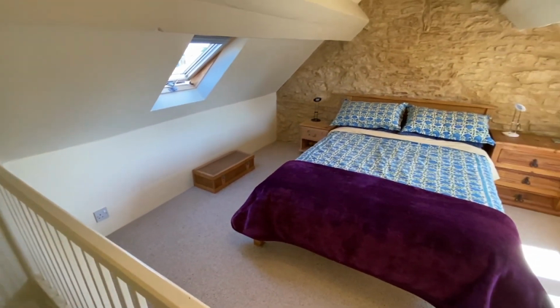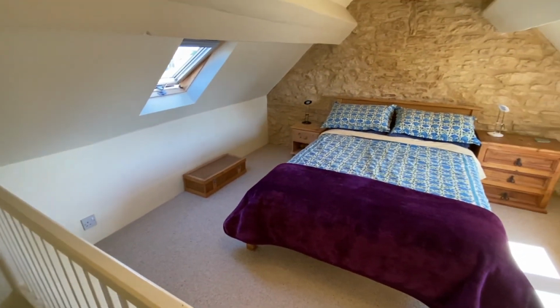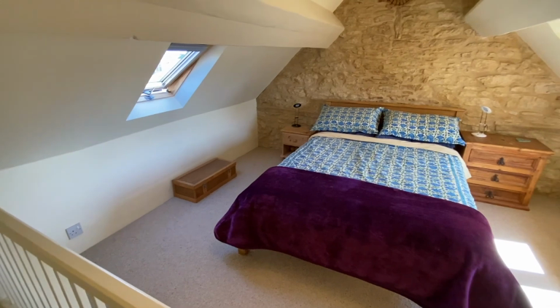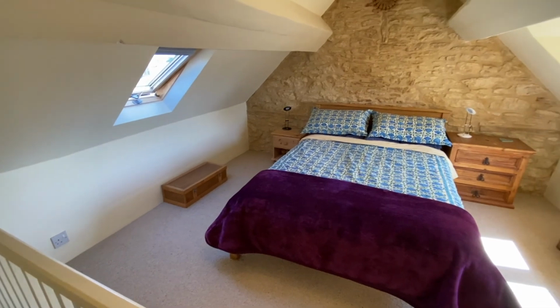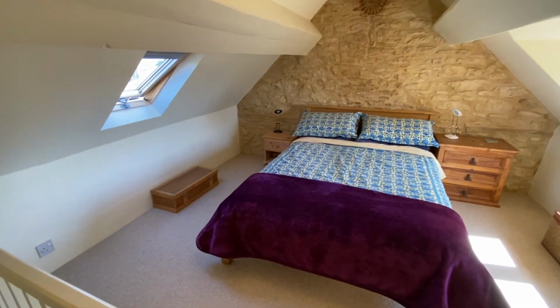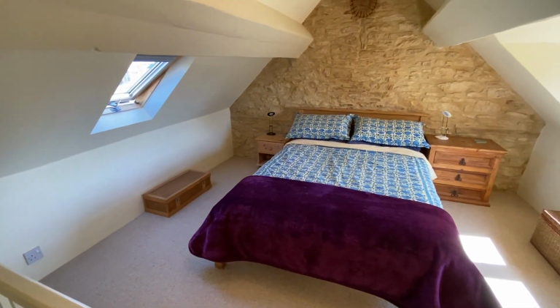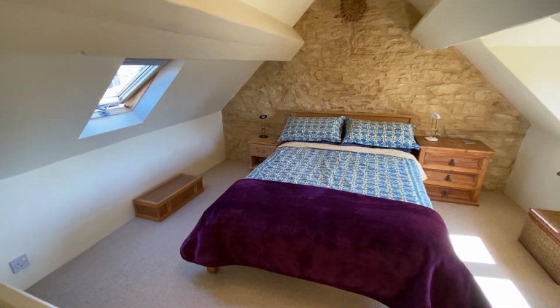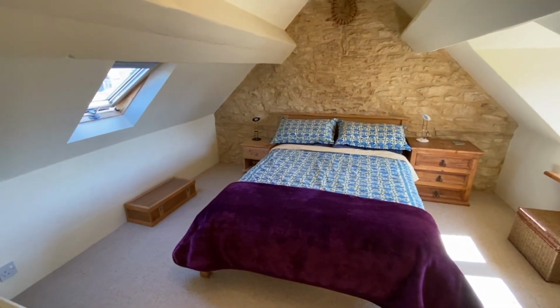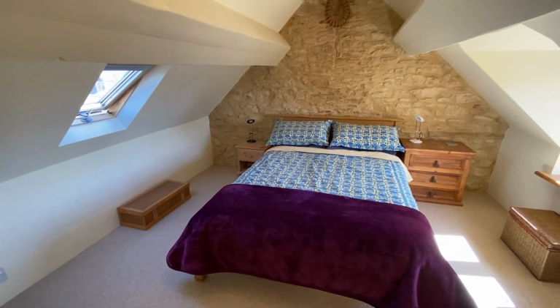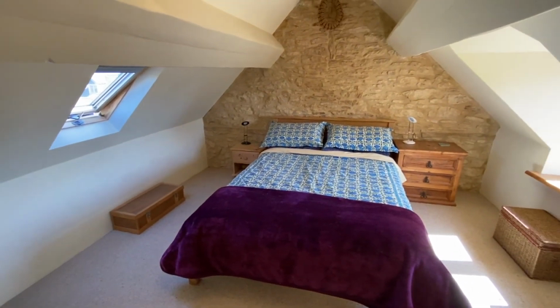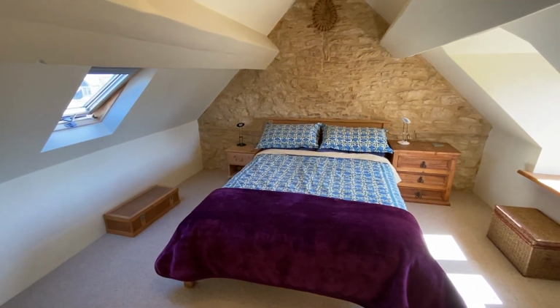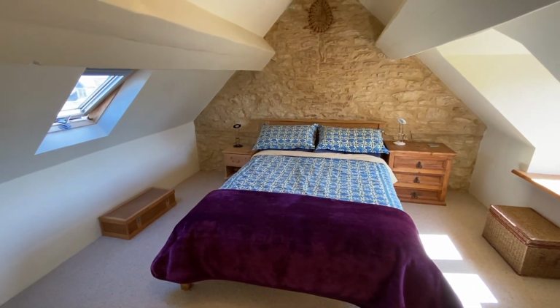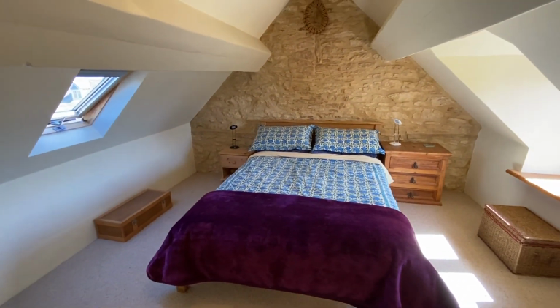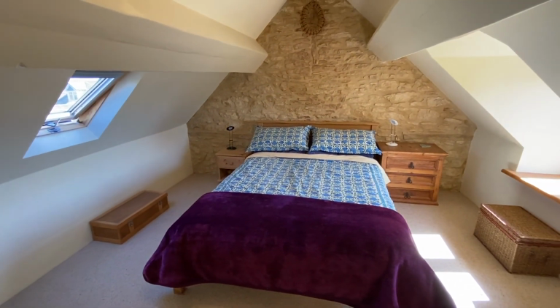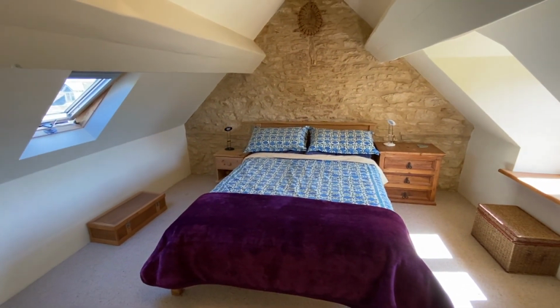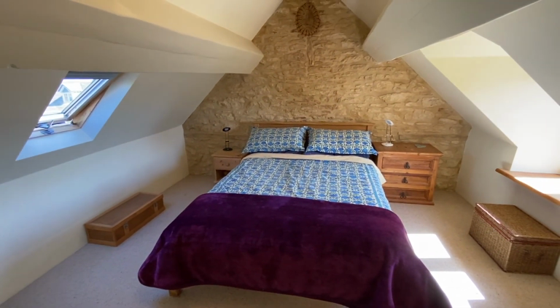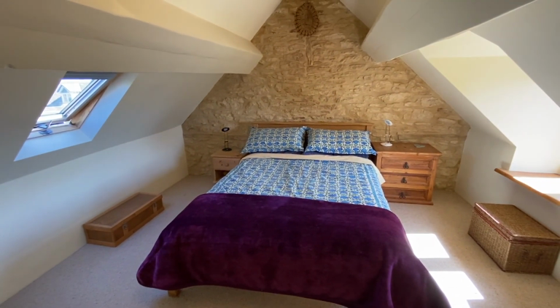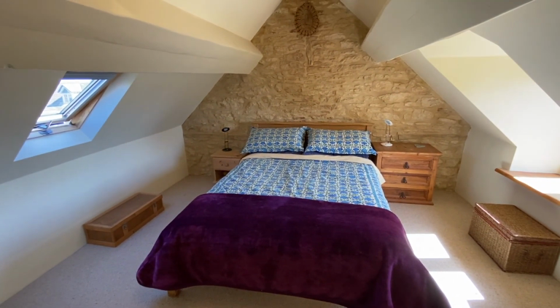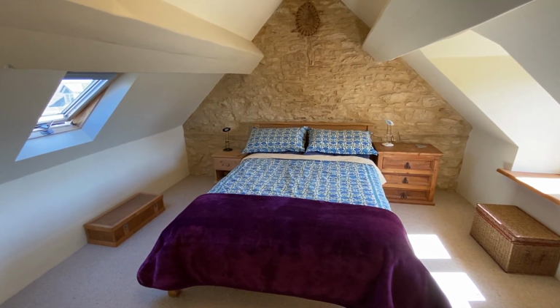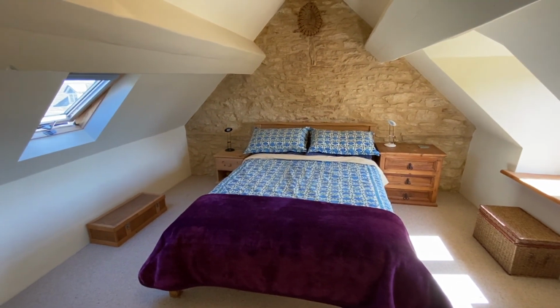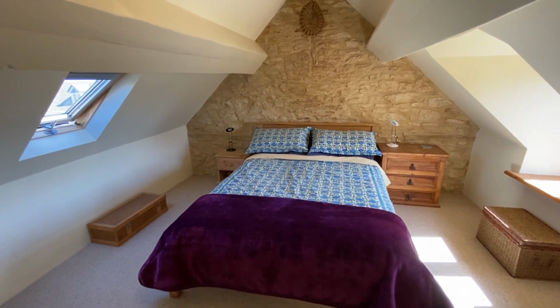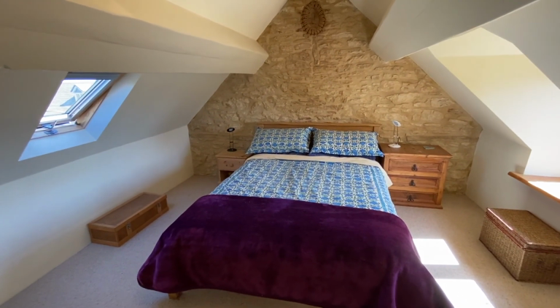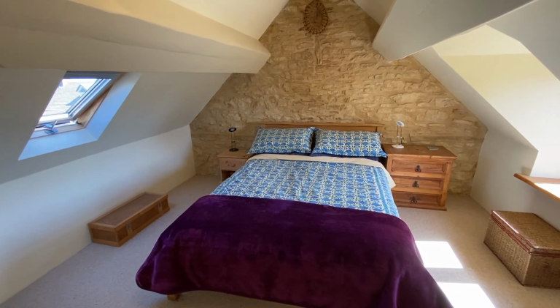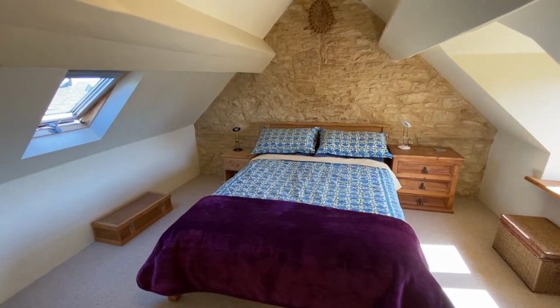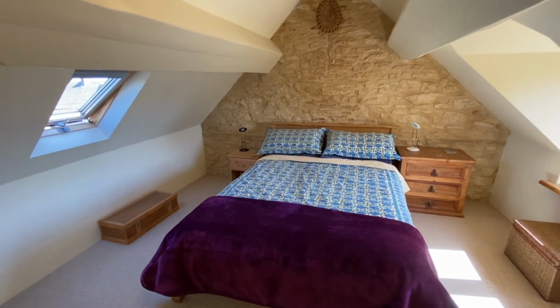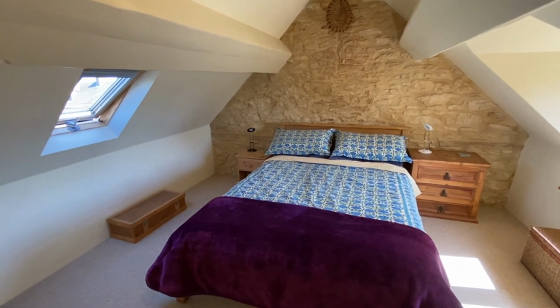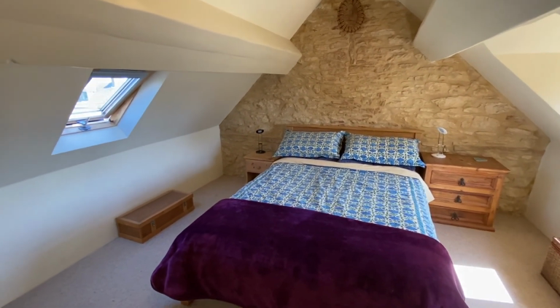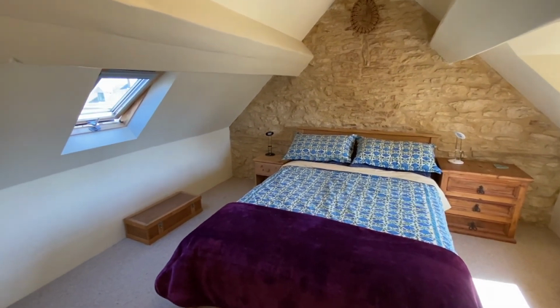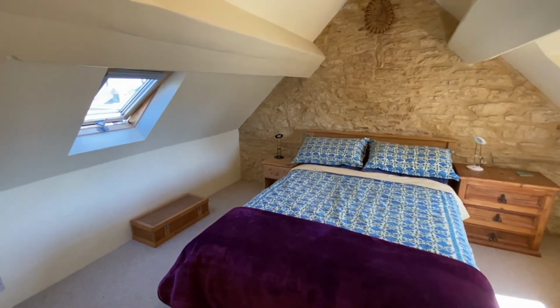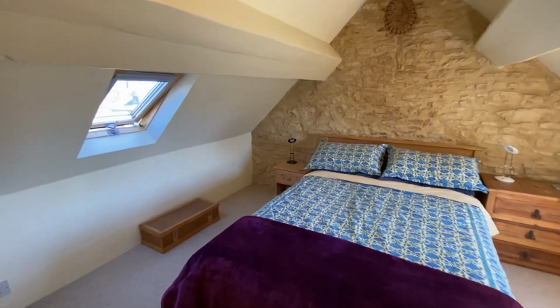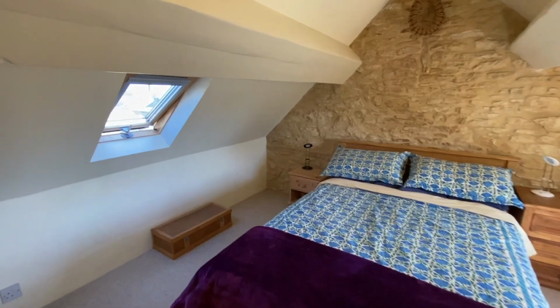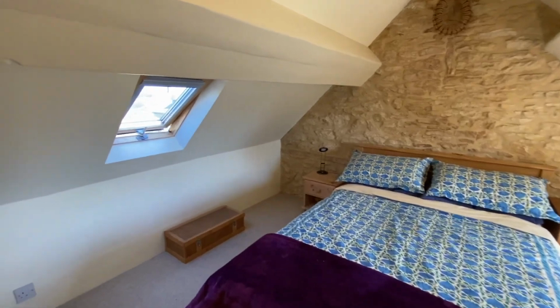Up to the second floor we enter the master bedroom with character beams and views over the lovely garden and beyond.